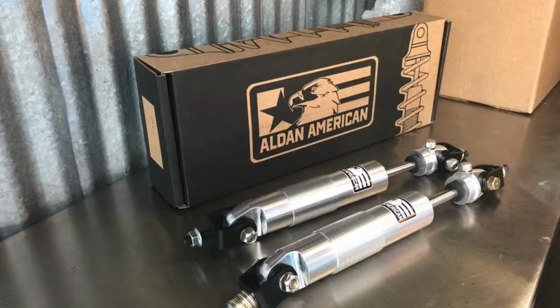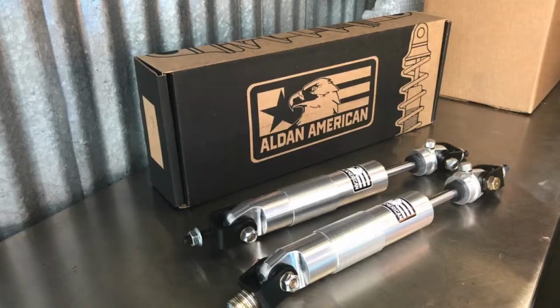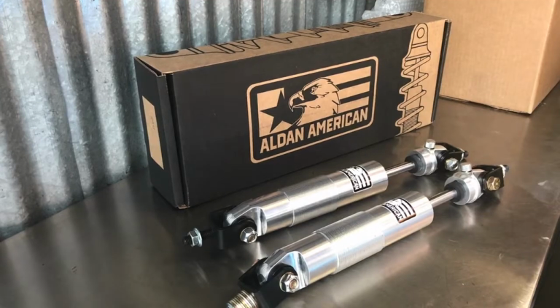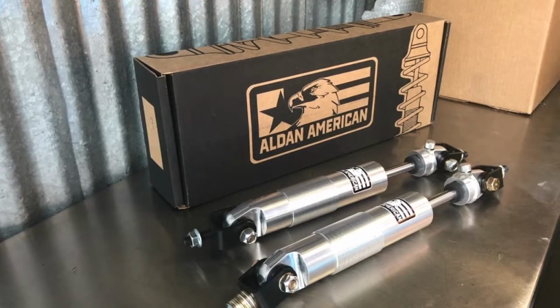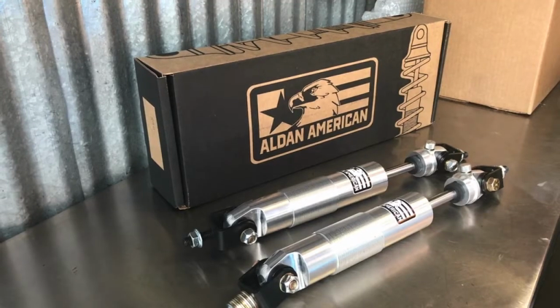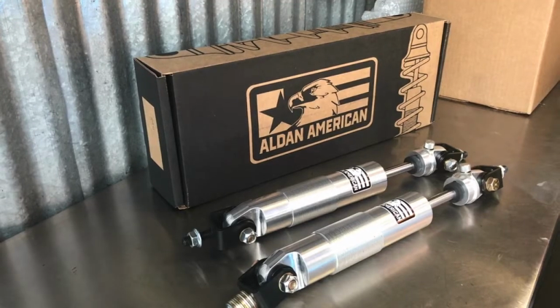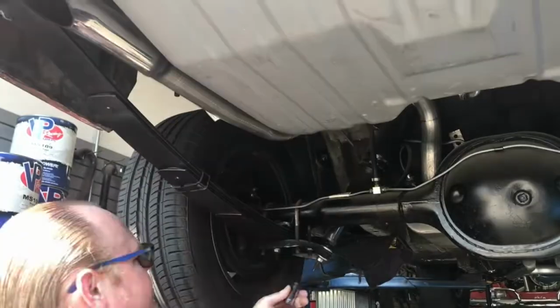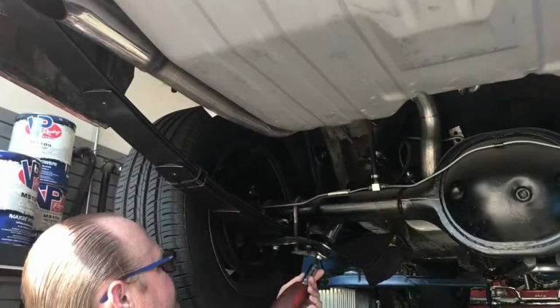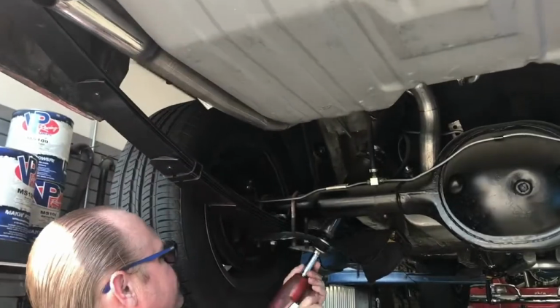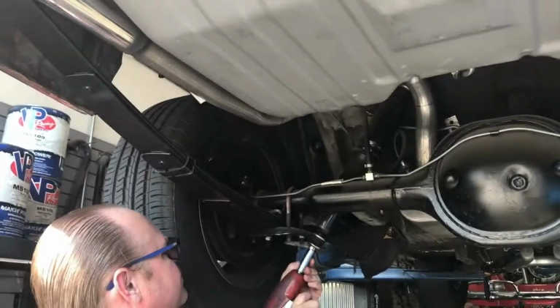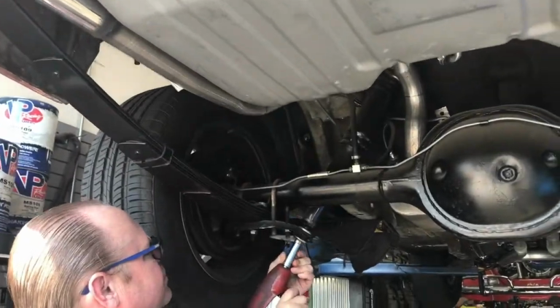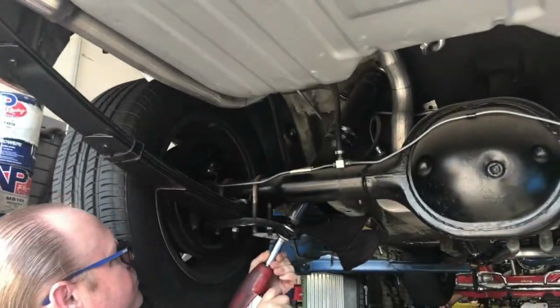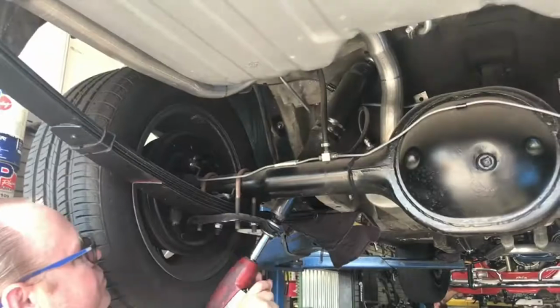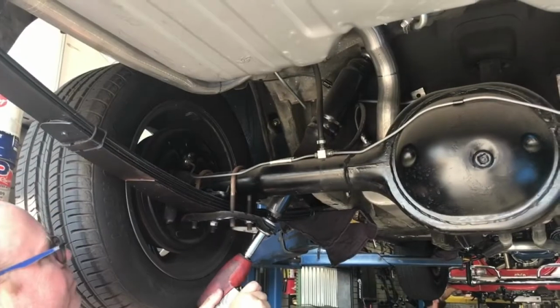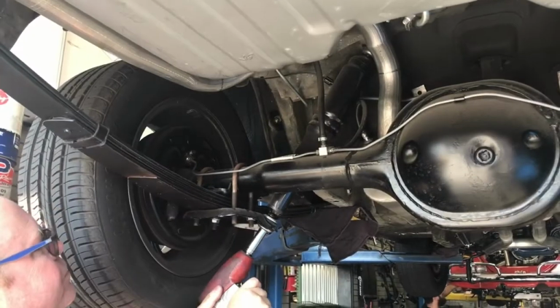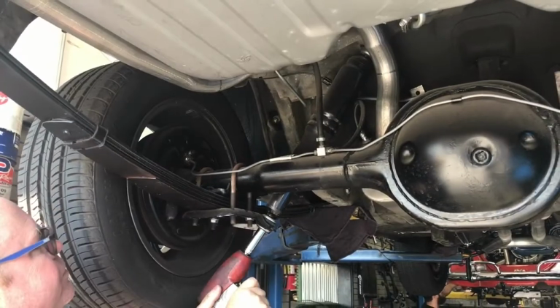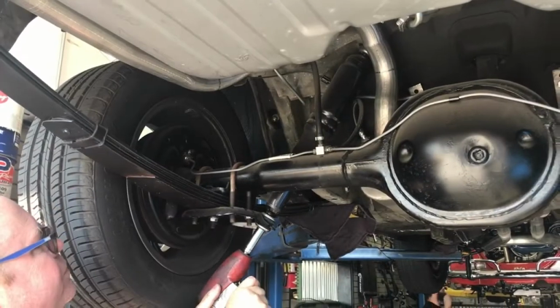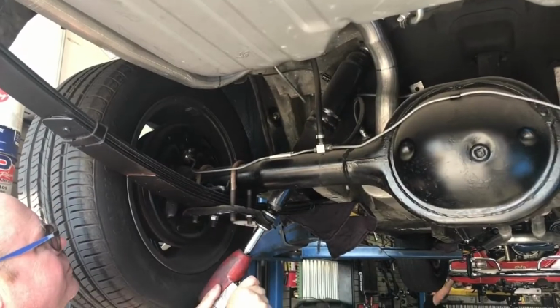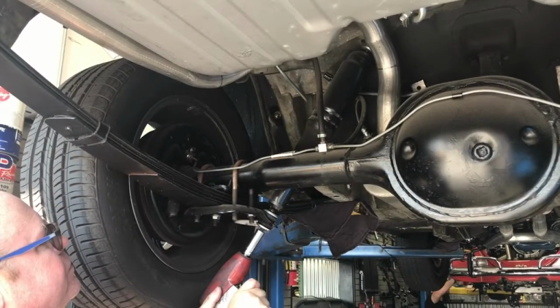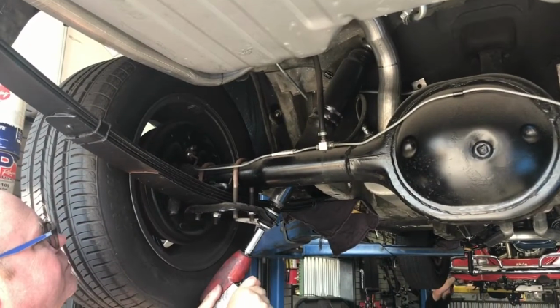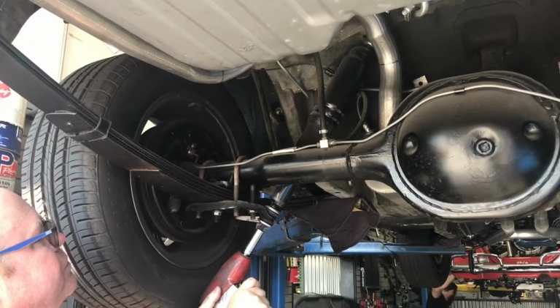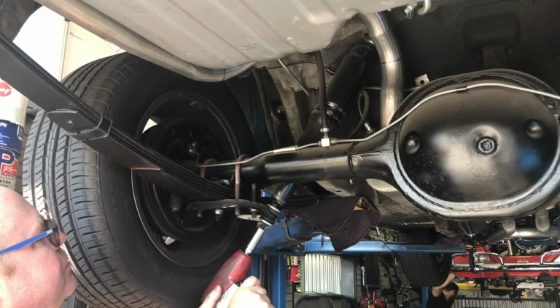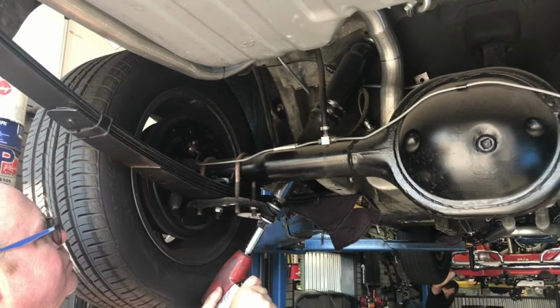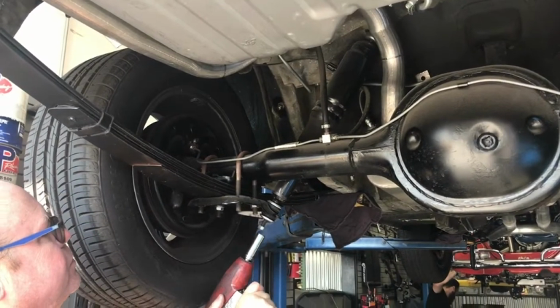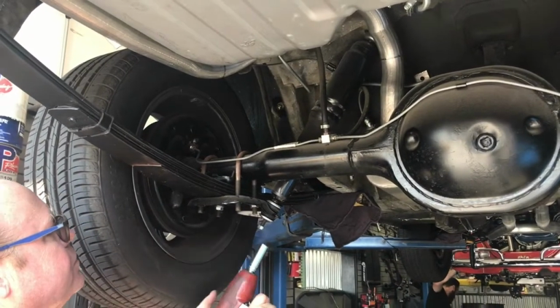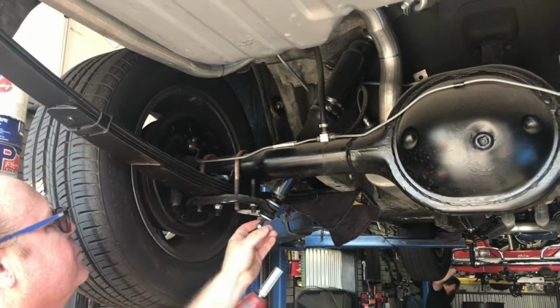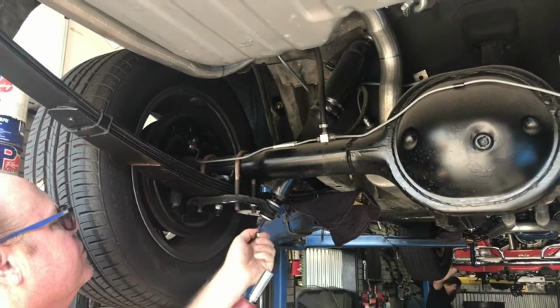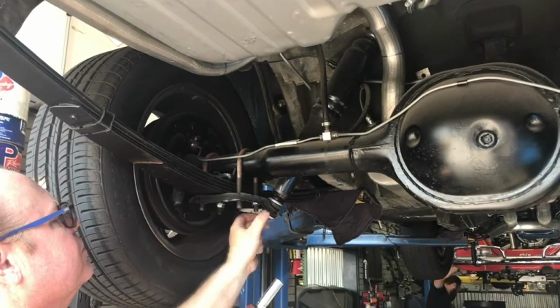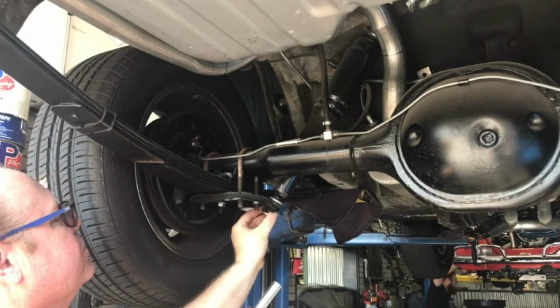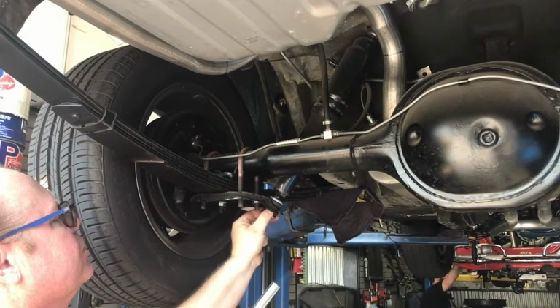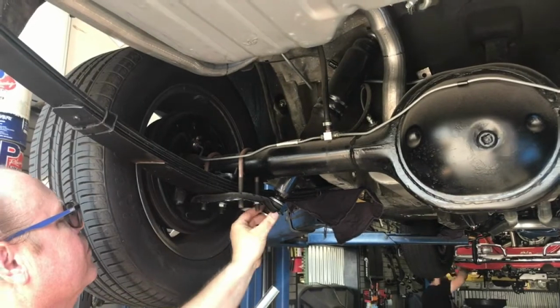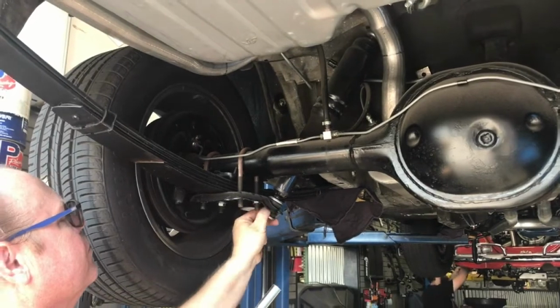Hello, this is Gary with Alden America, and today we are going to install rear shocks on Mike Miller's 66 Mustang.